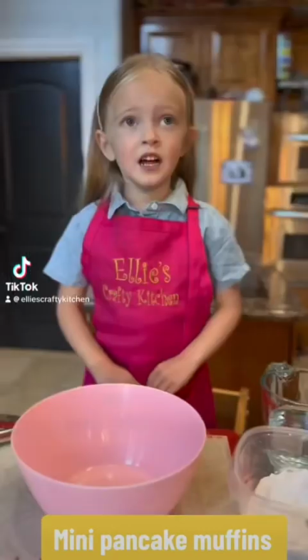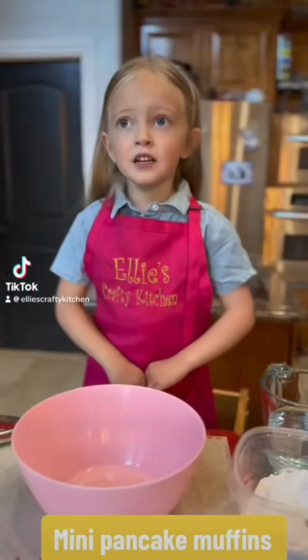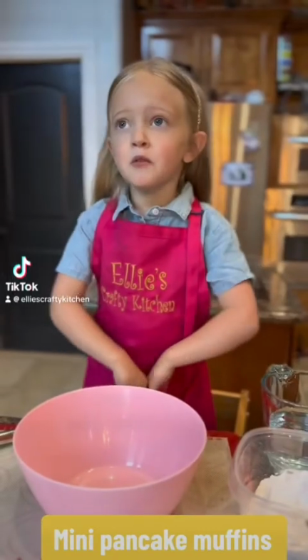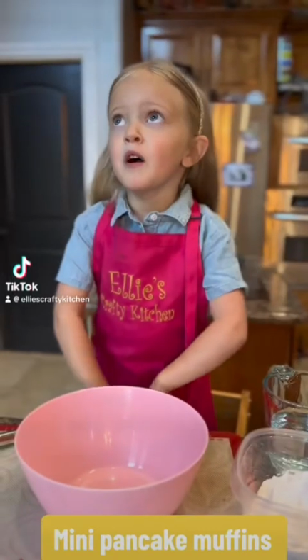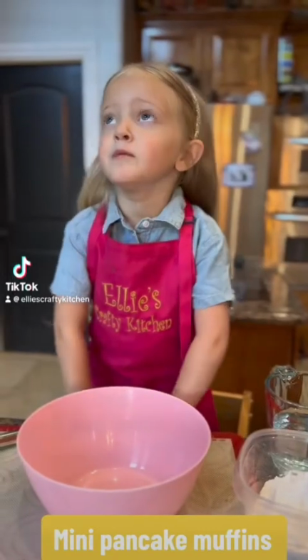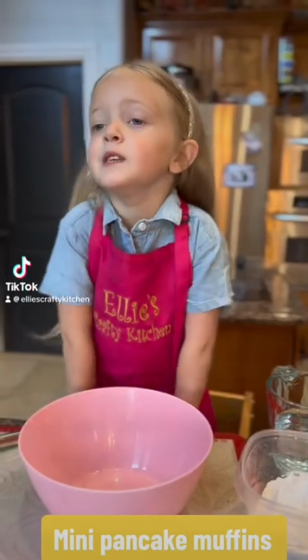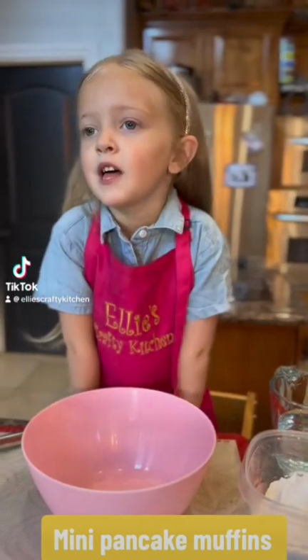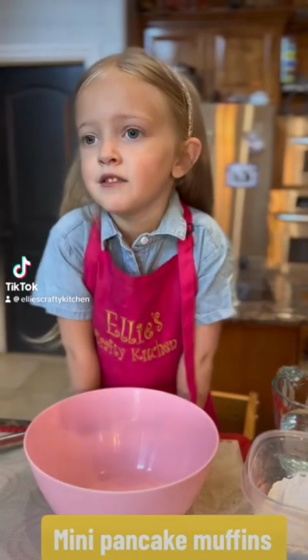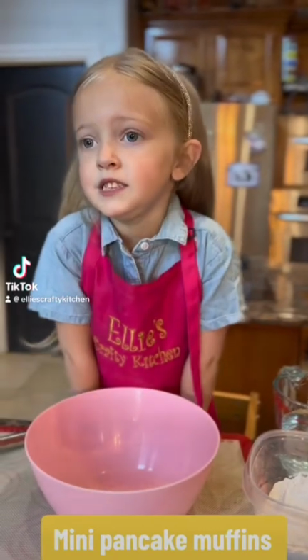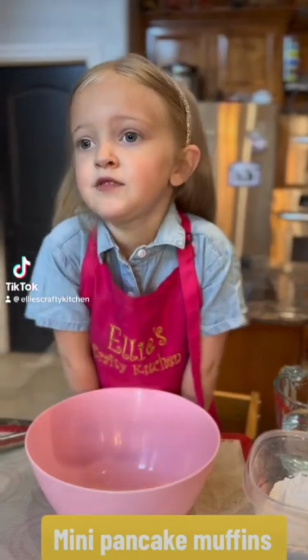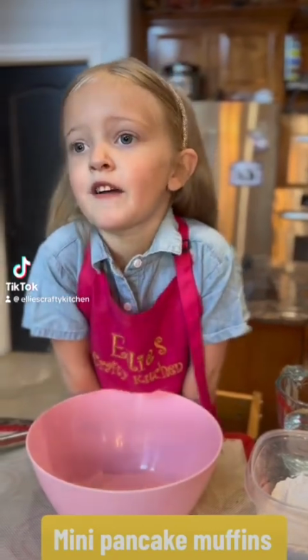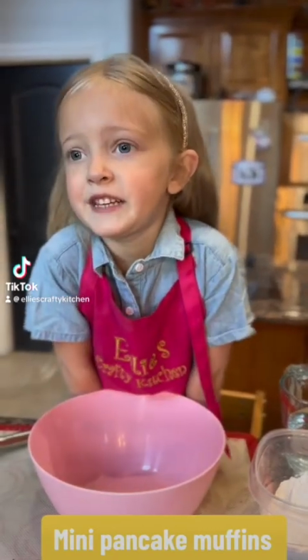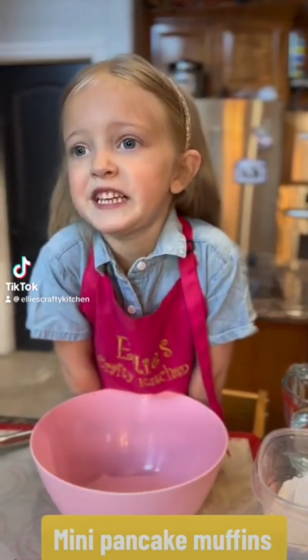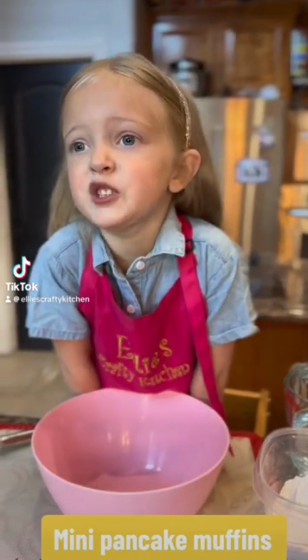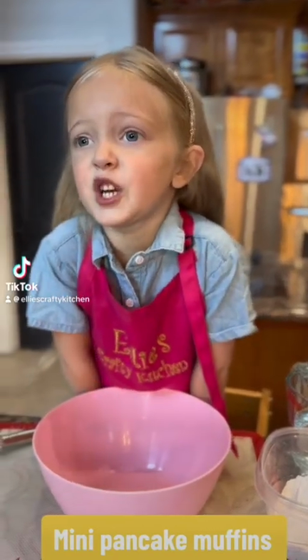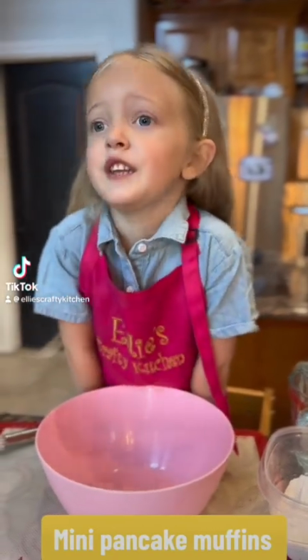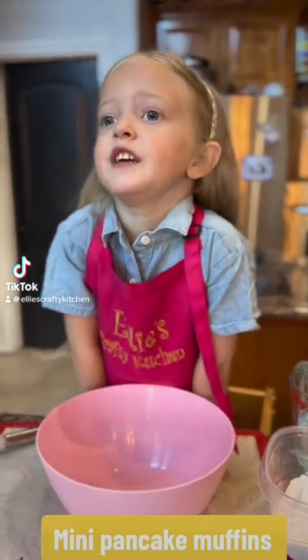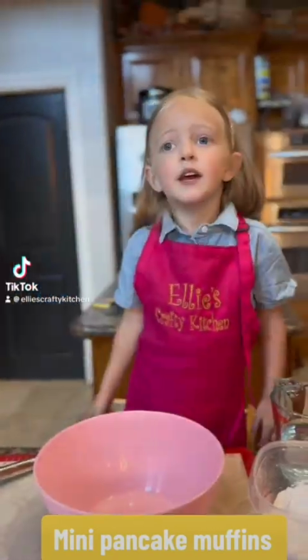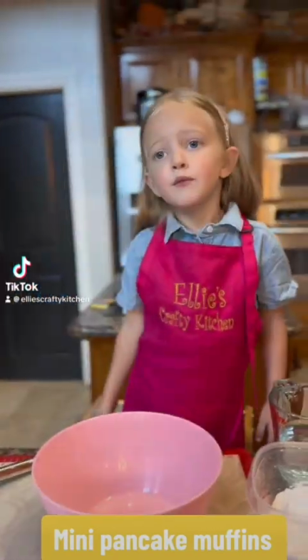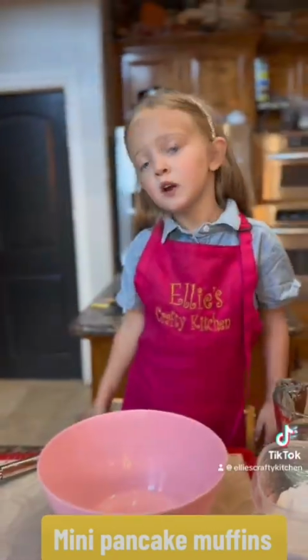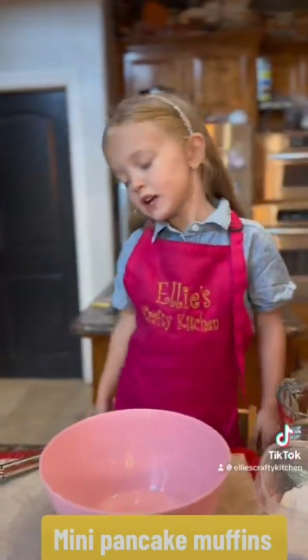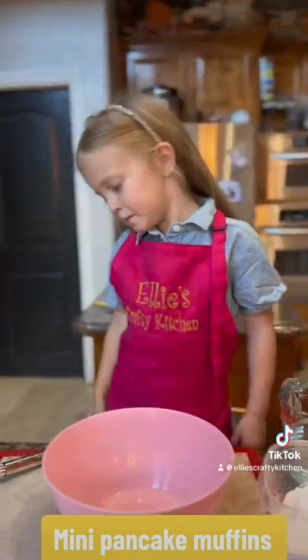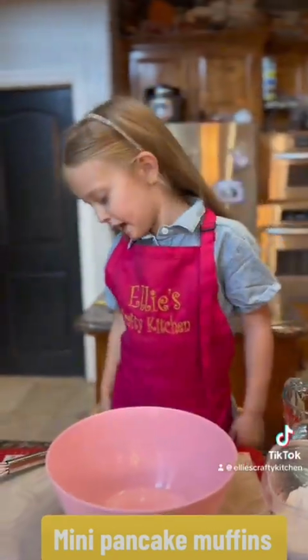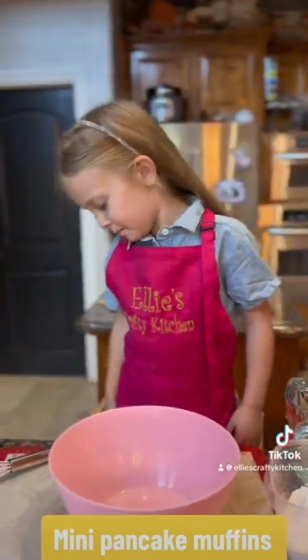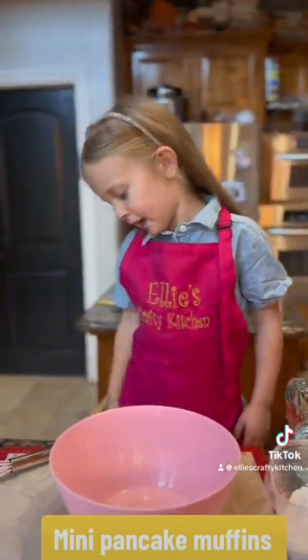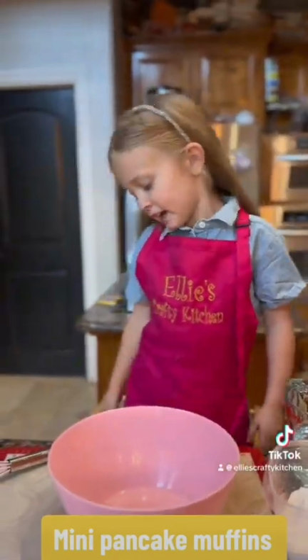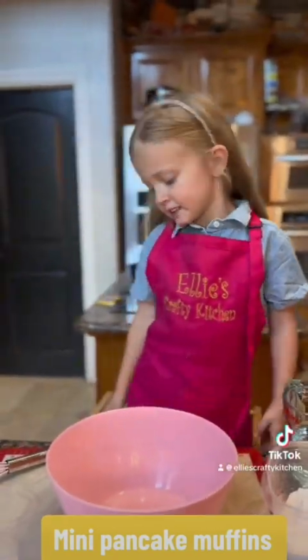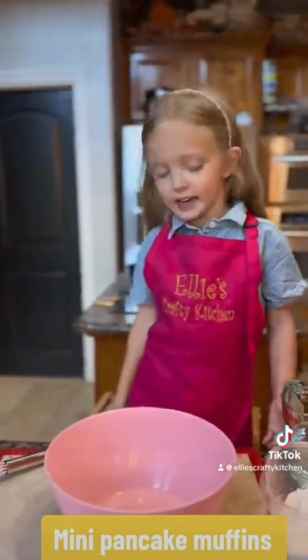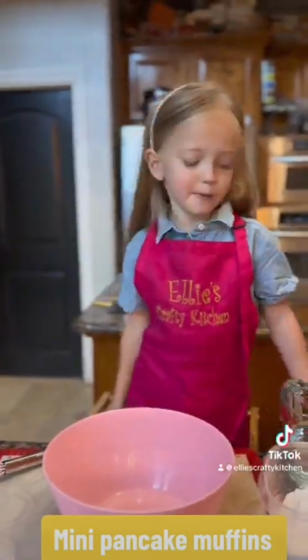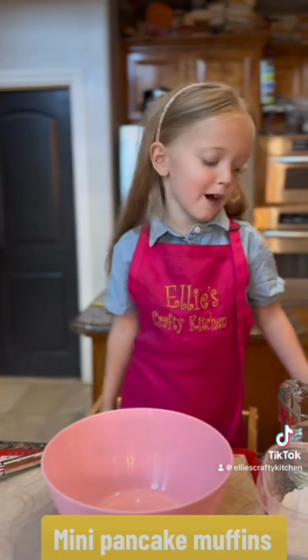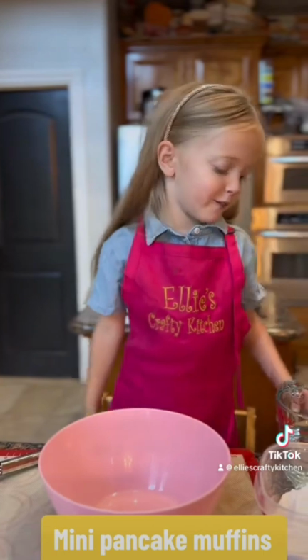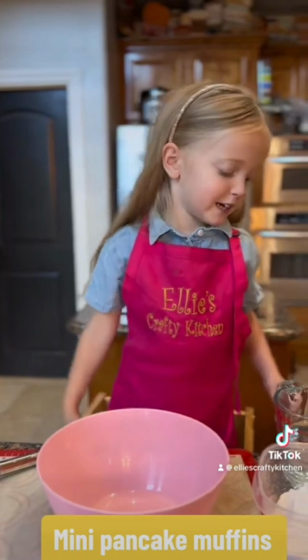Hello, welcome to Ellie's Crafty Kitchen. Today we're going to make pancake muffins.